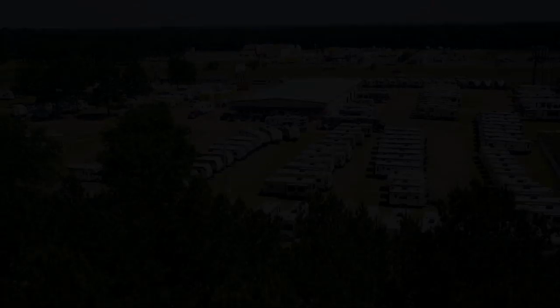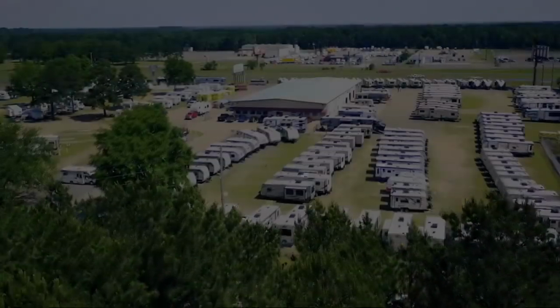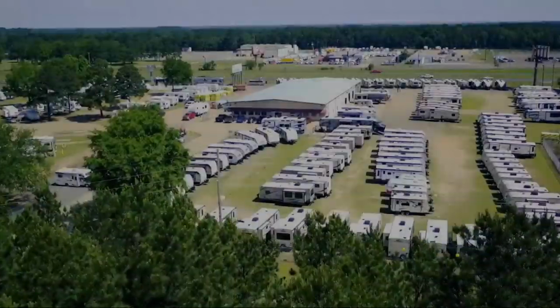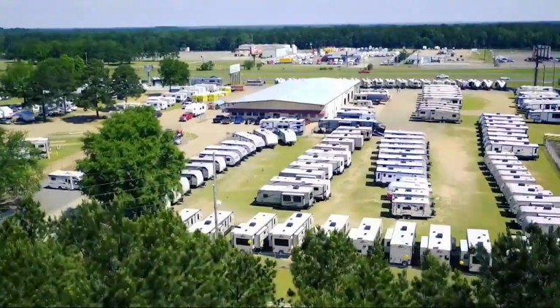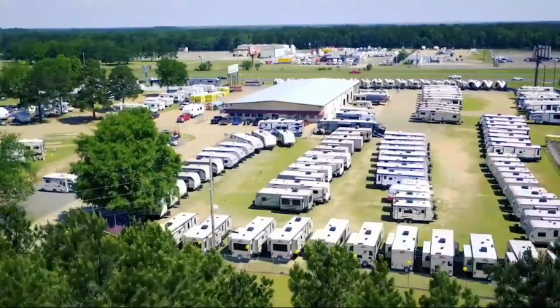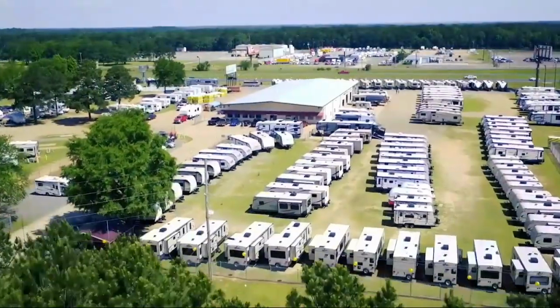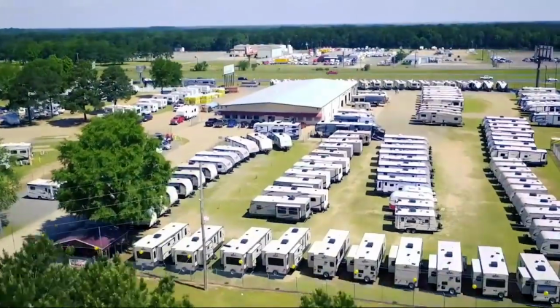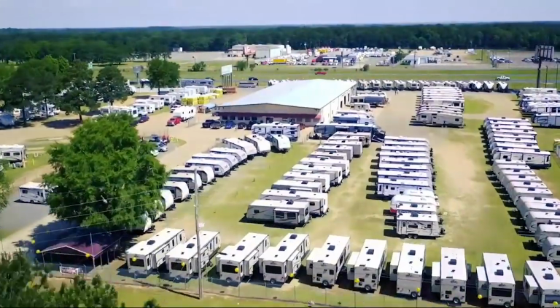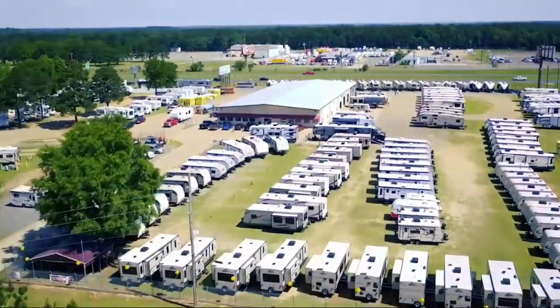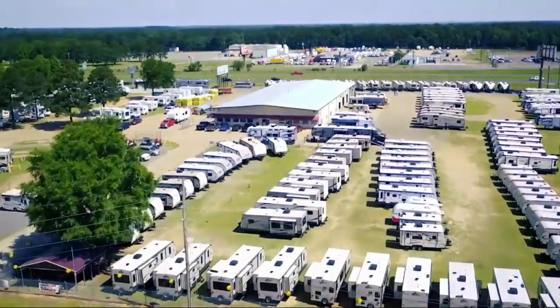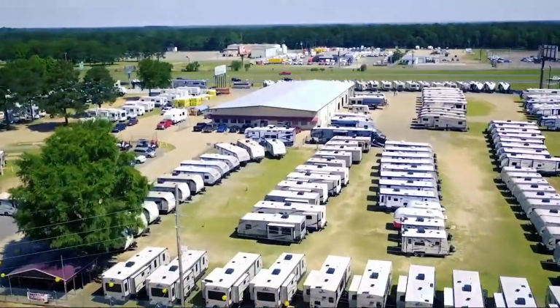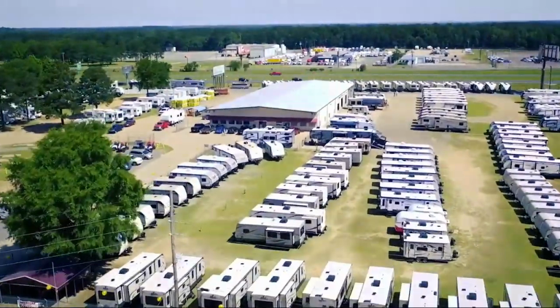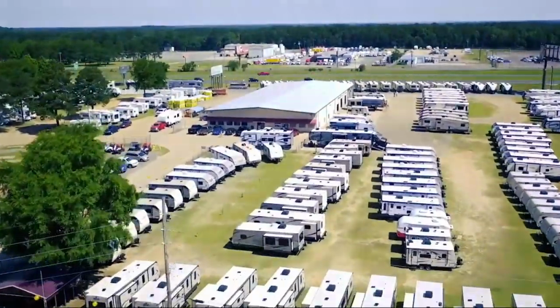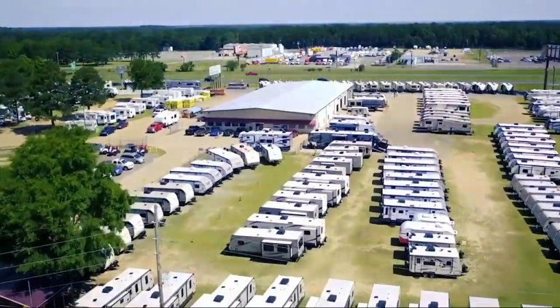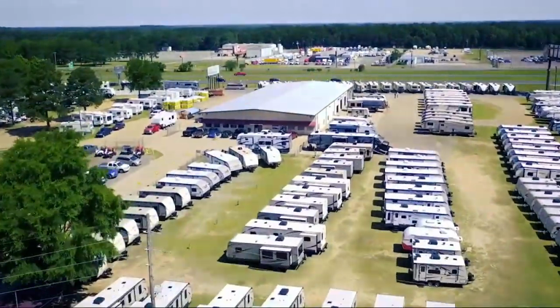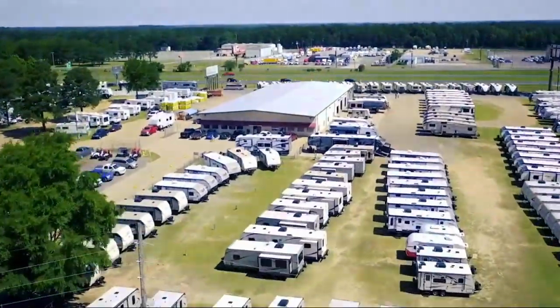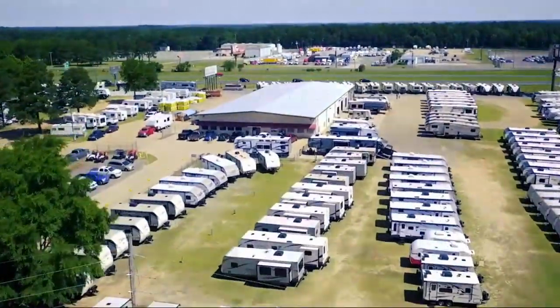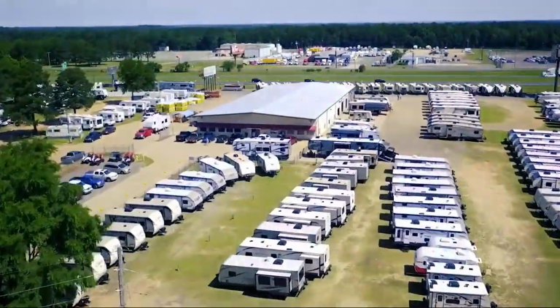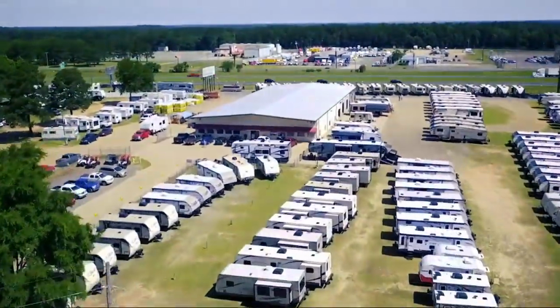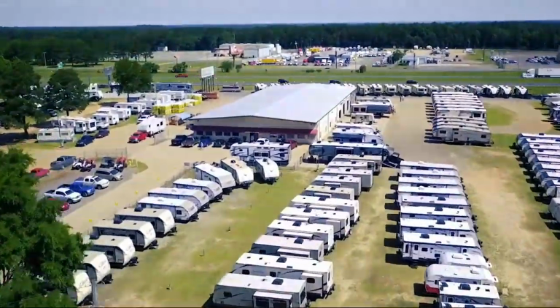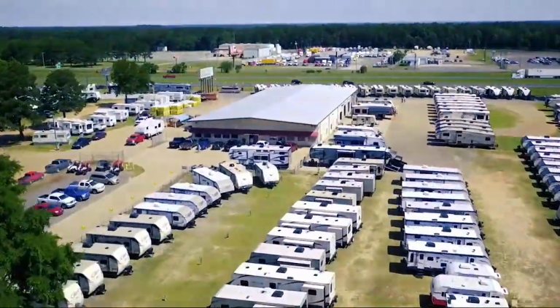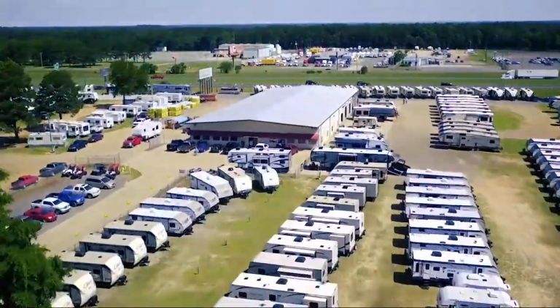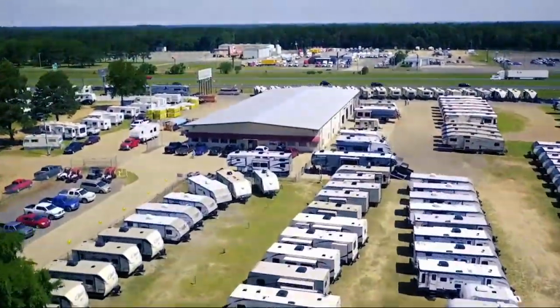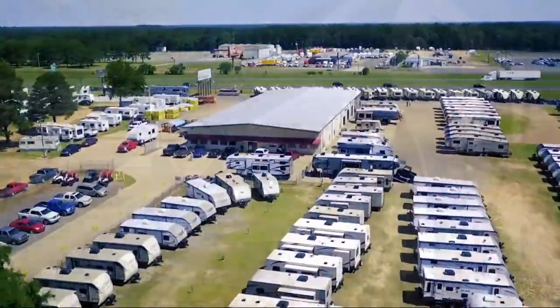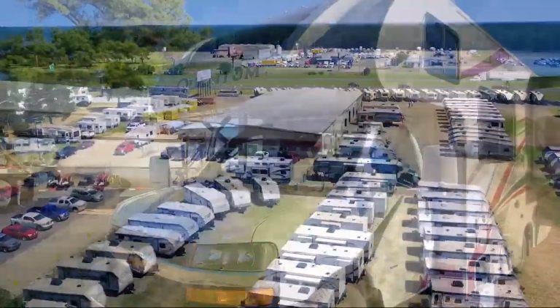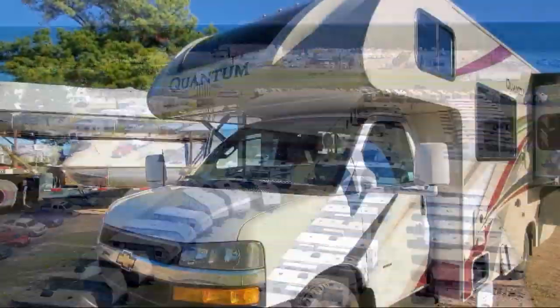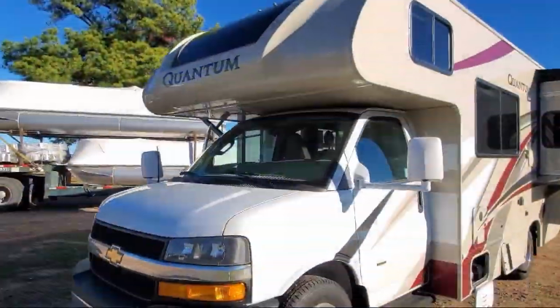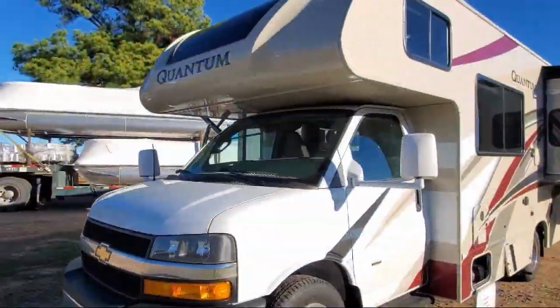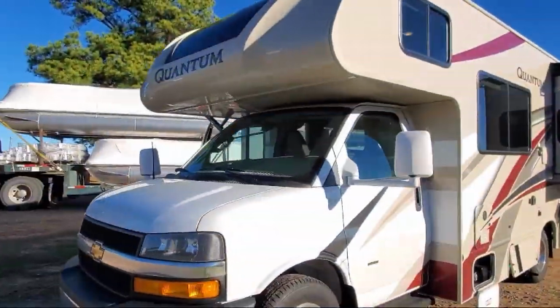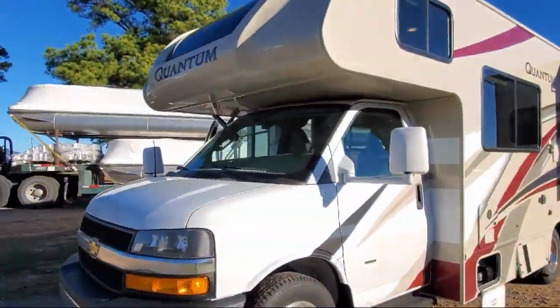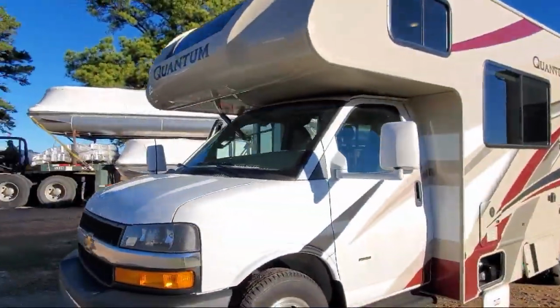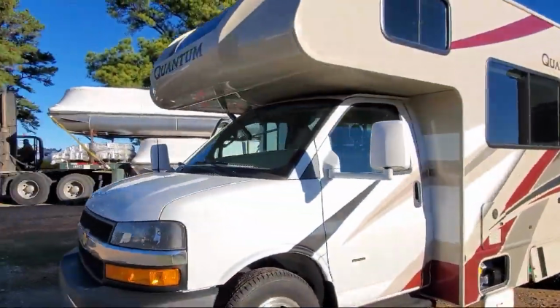Welcome to Campers RV Center, and here's a look at another one of our great vehicles from our inventory.